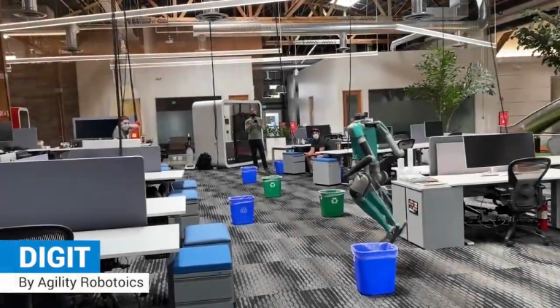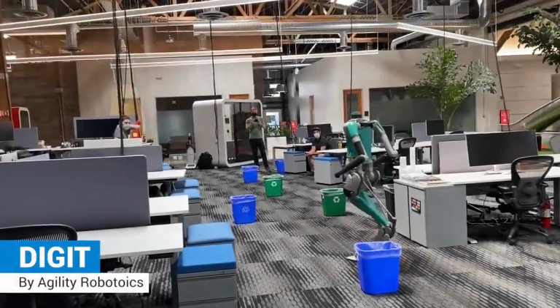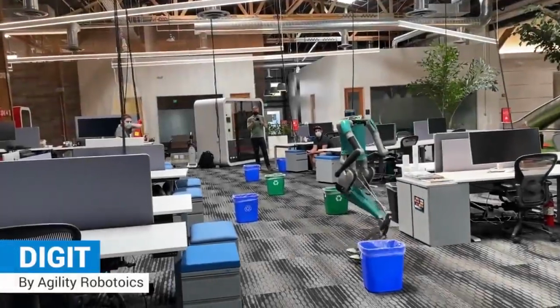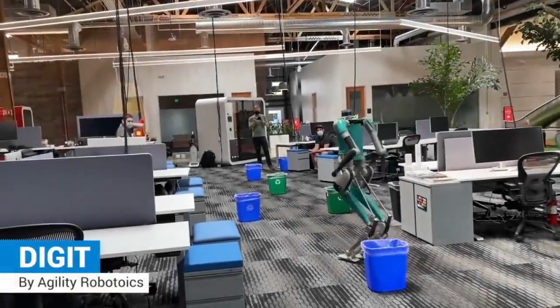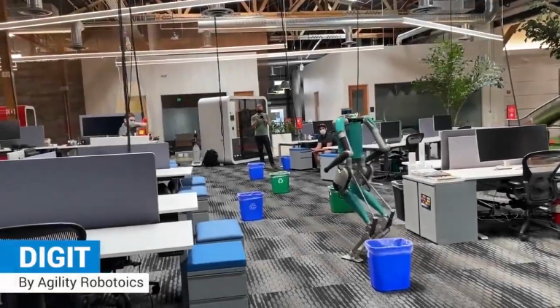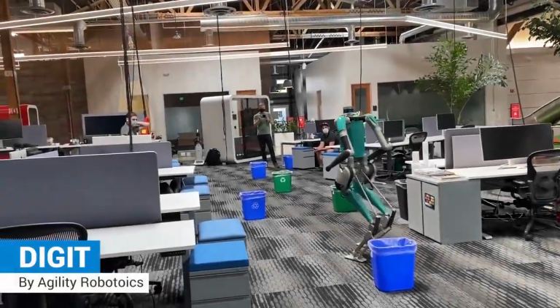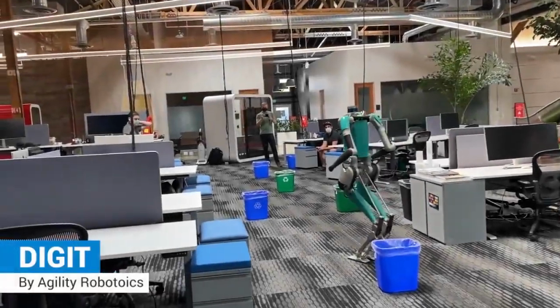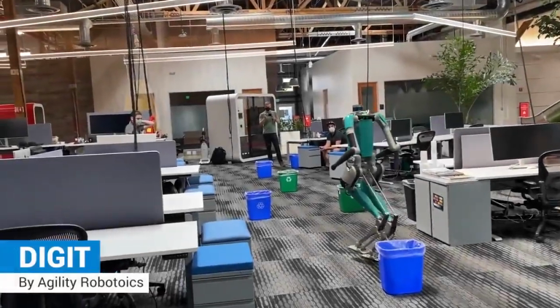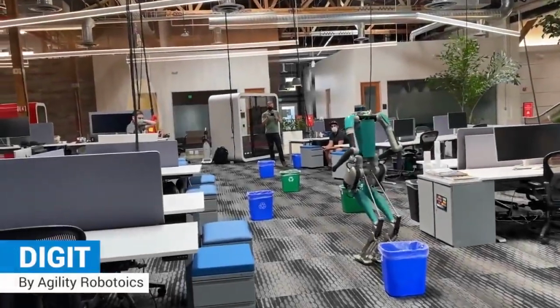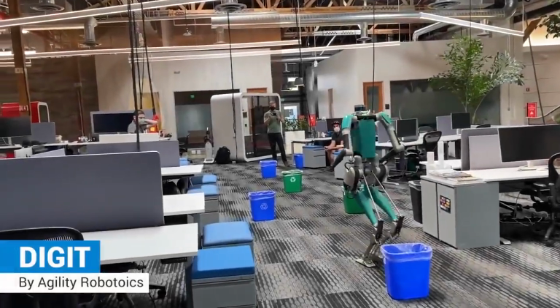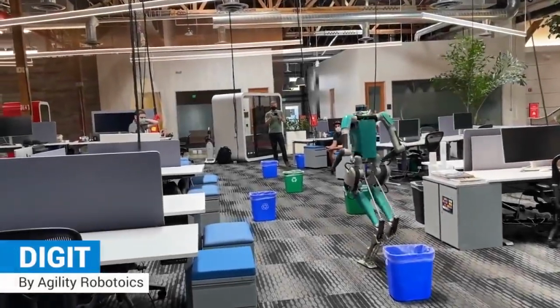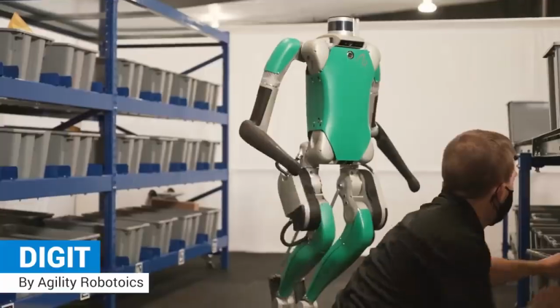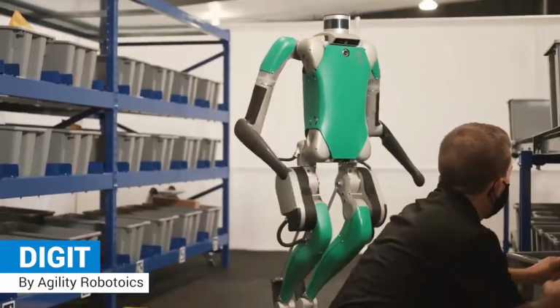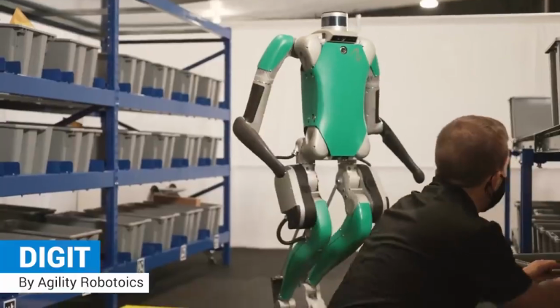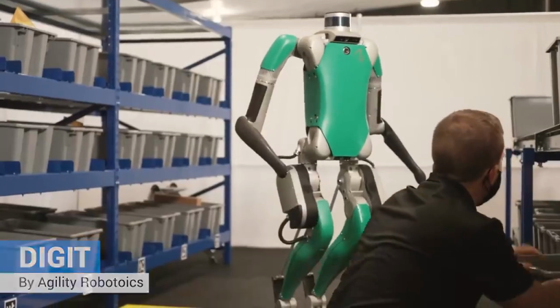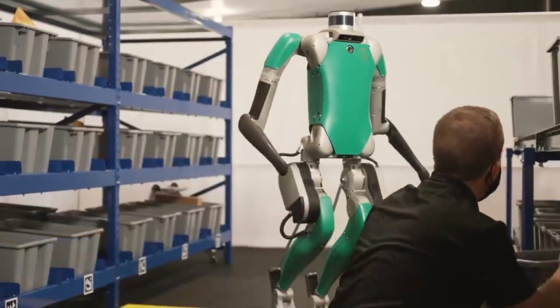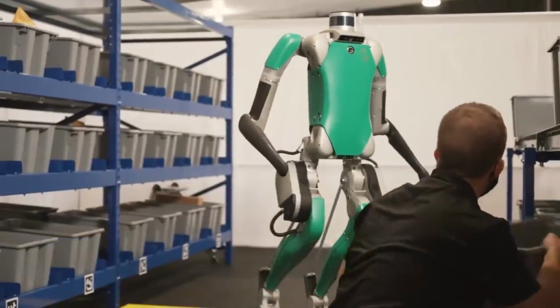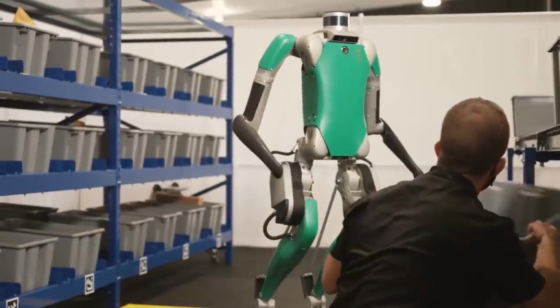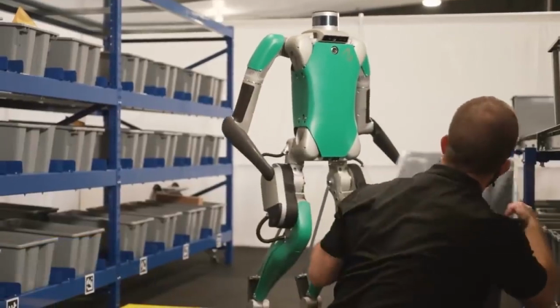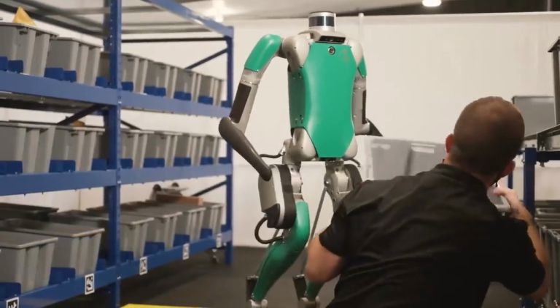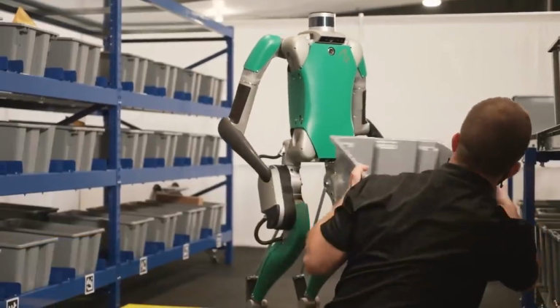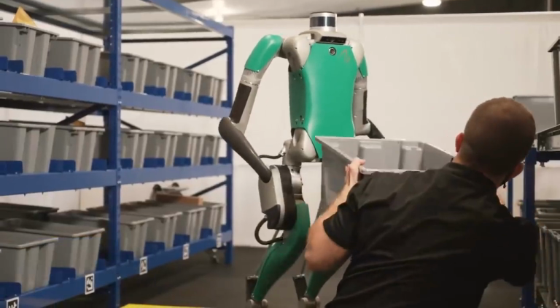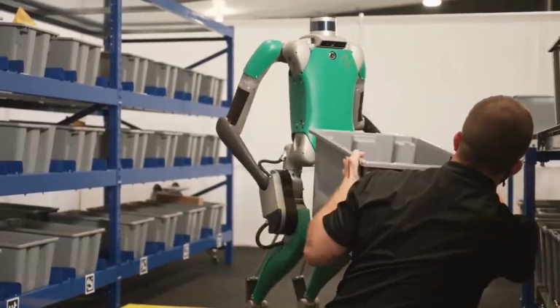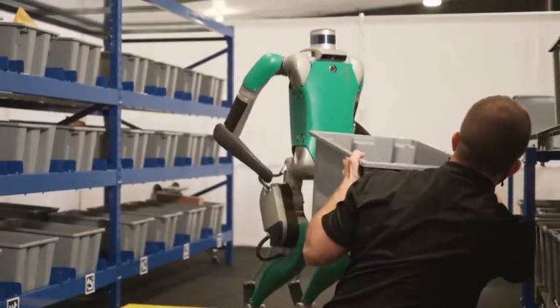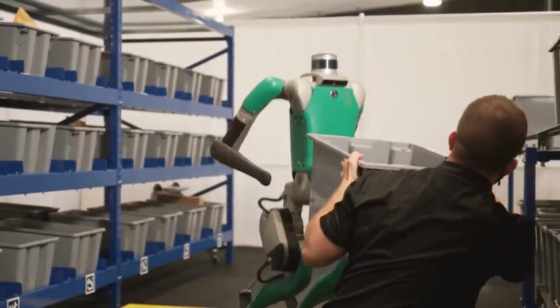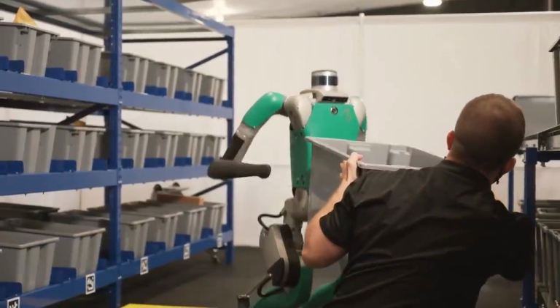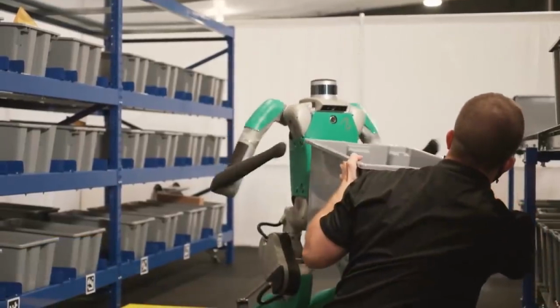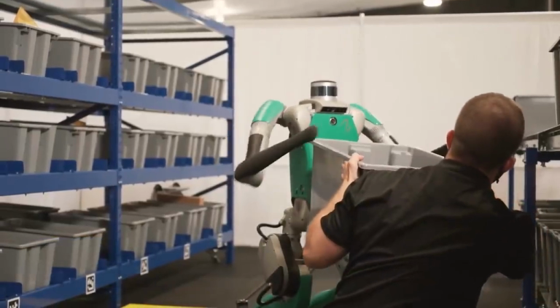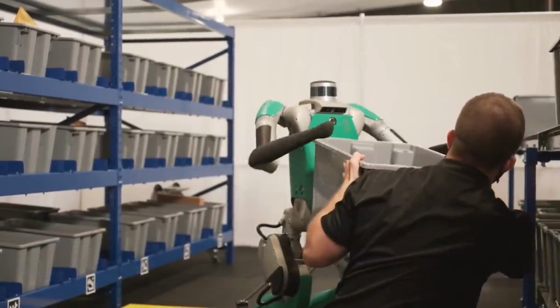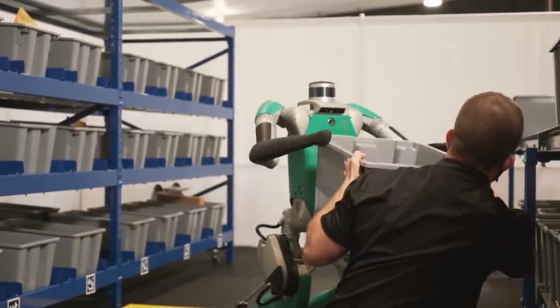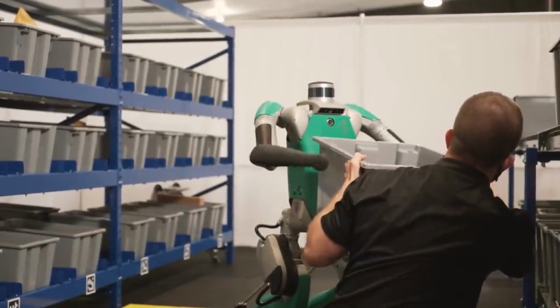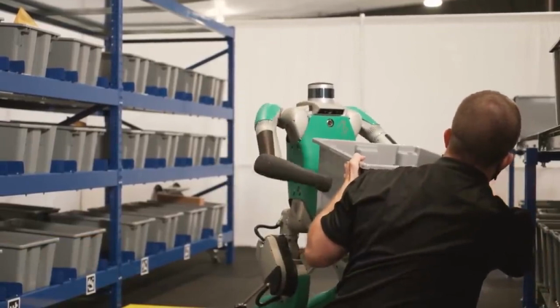MOLI Robotic Kitchen: a humanoid robot that is designed to work with humans and in human spaces.